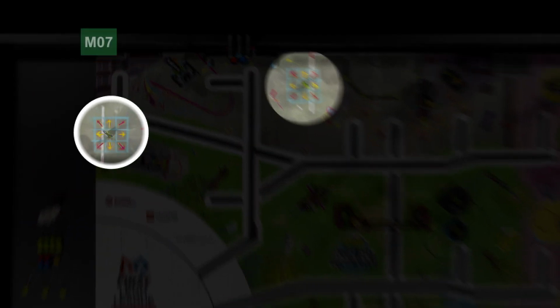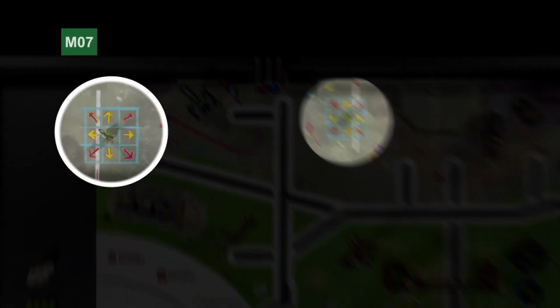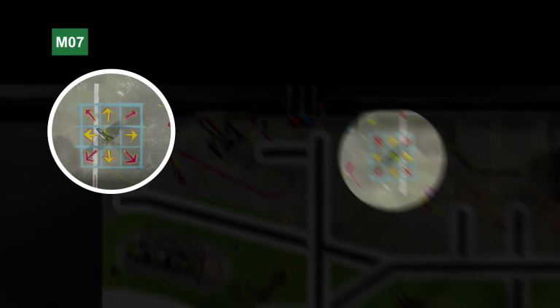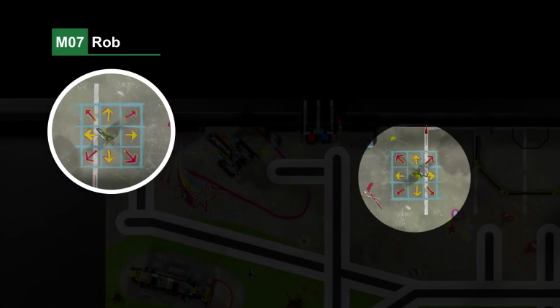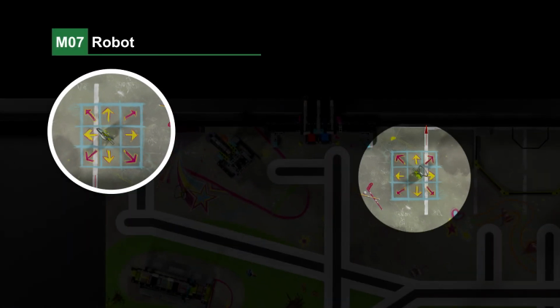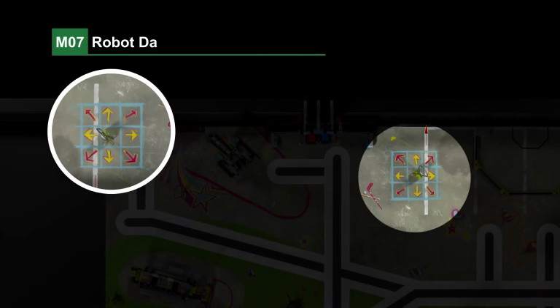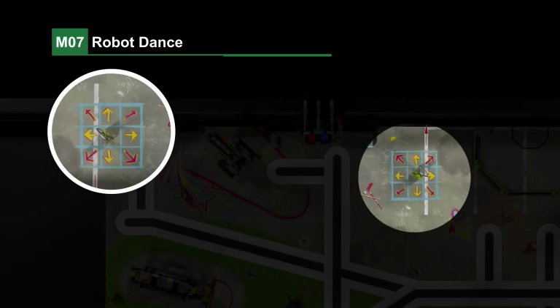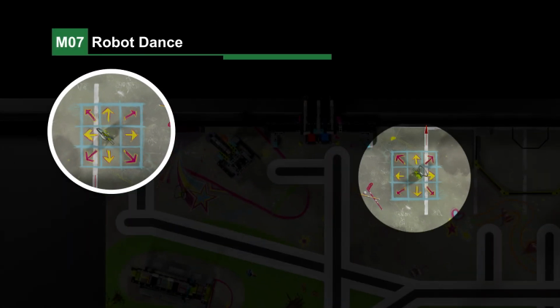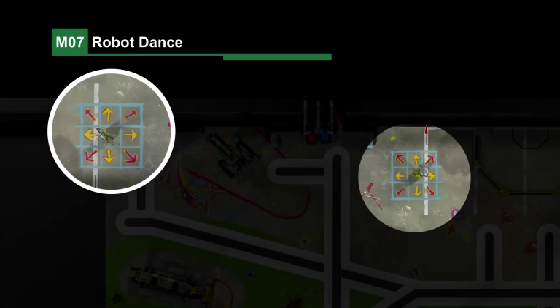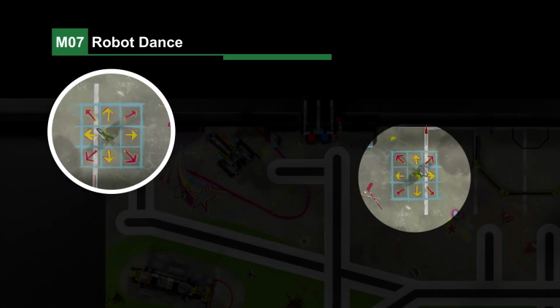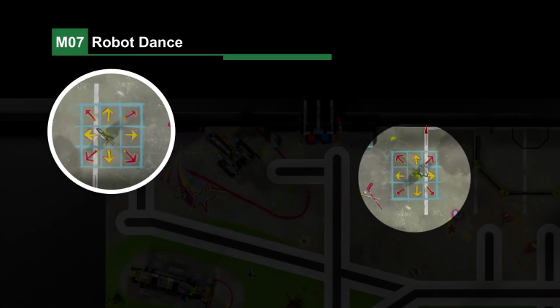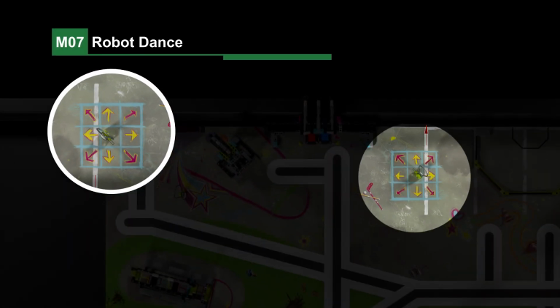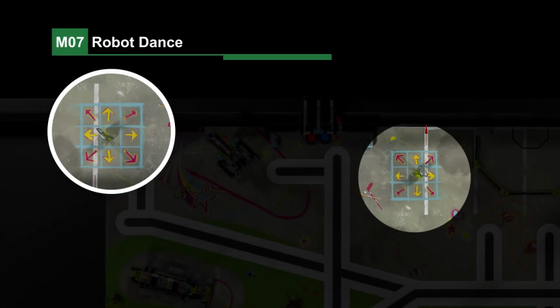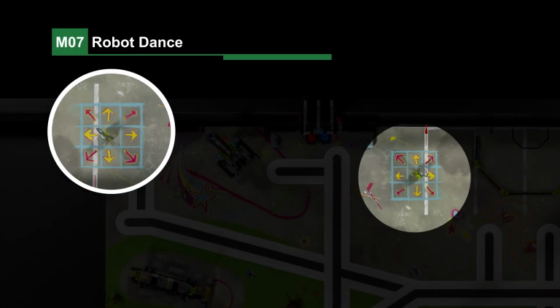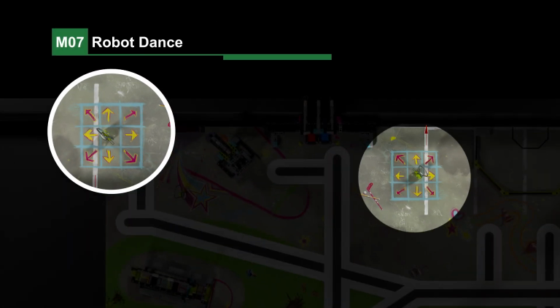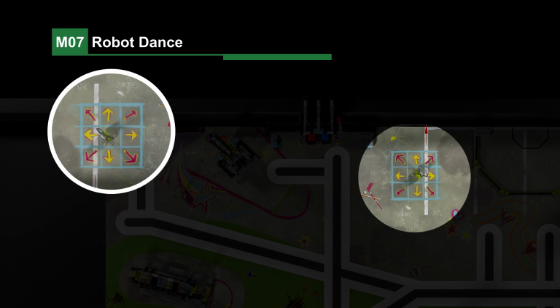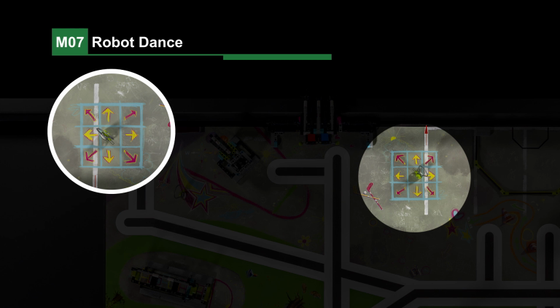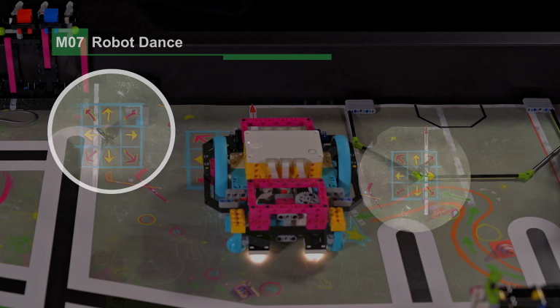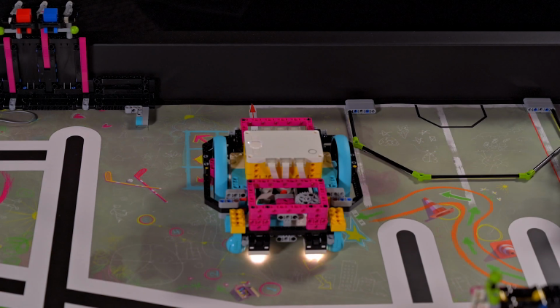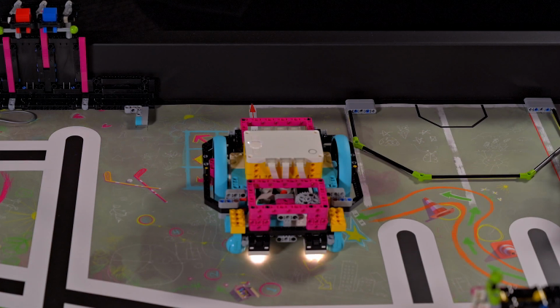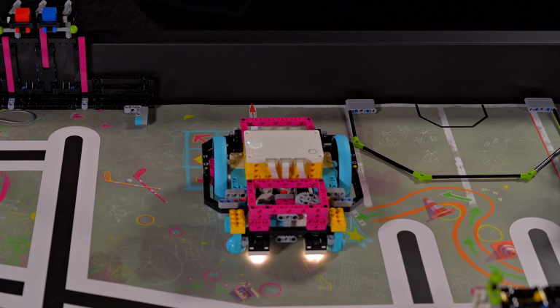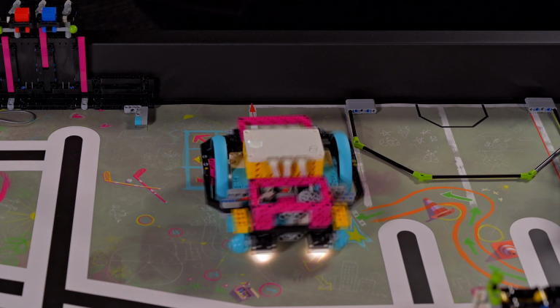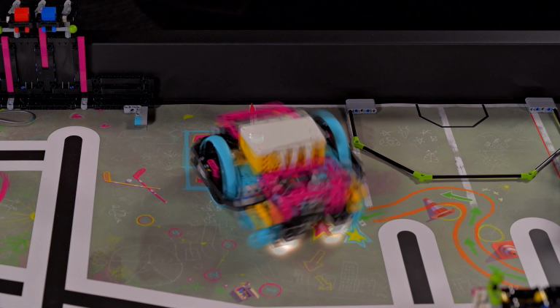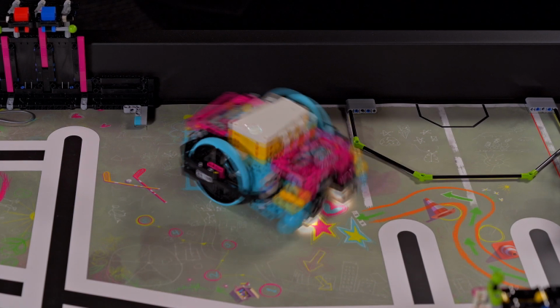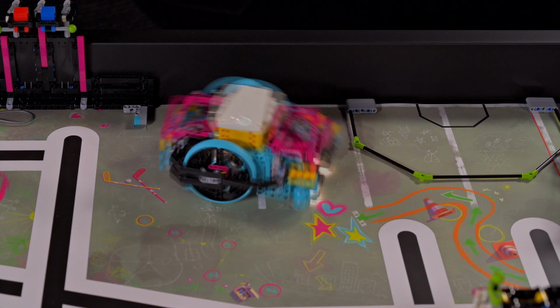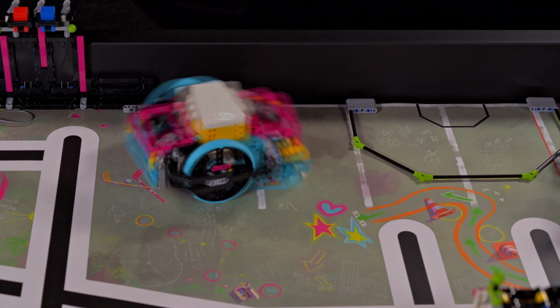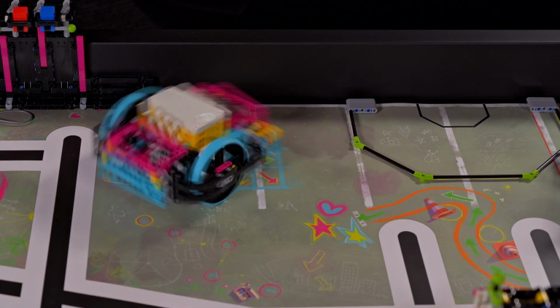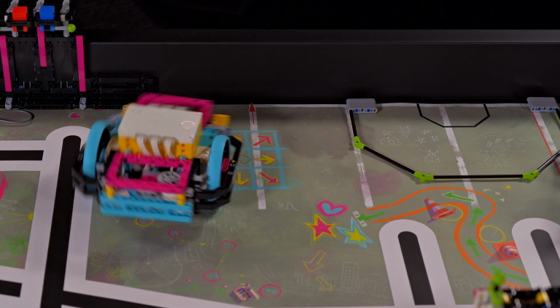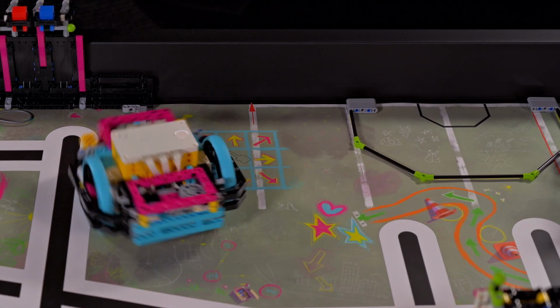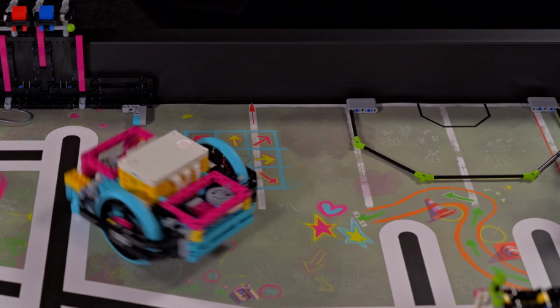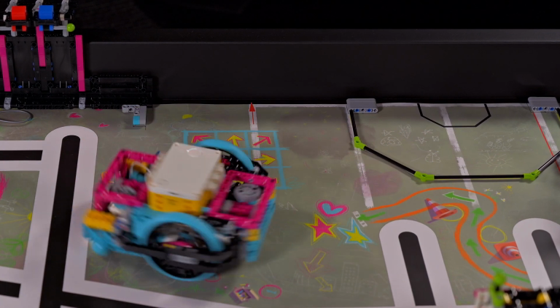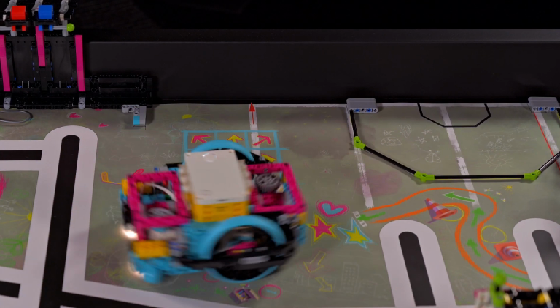Mission 7 — Robot Dance: points are scored if the robot is dancing on the dance floor at the end of the match.